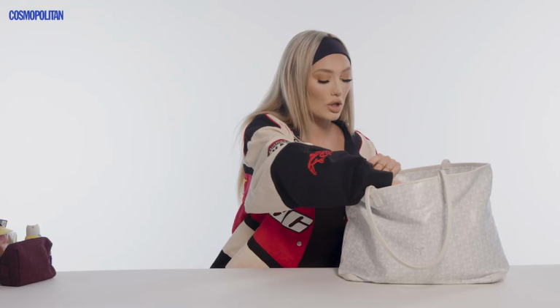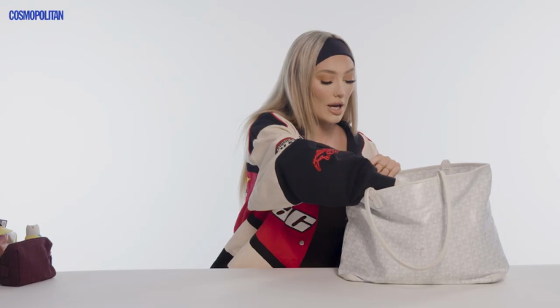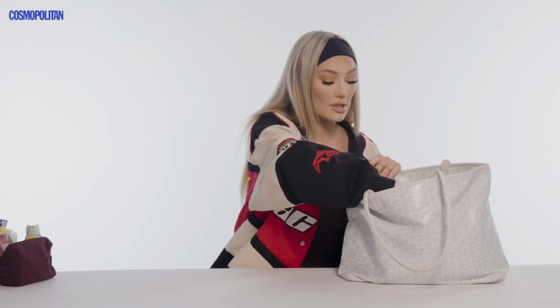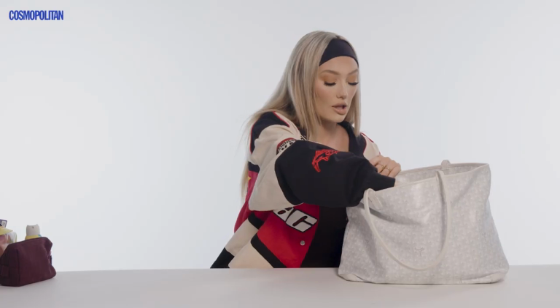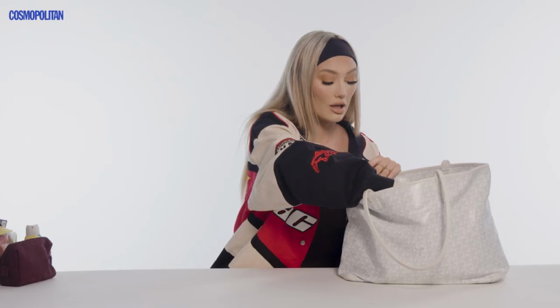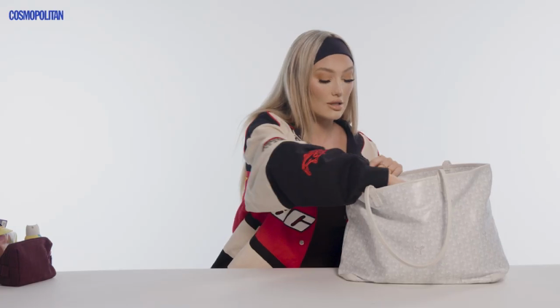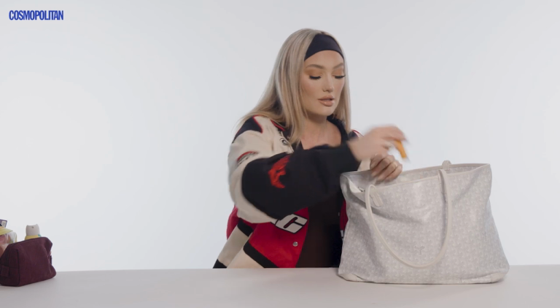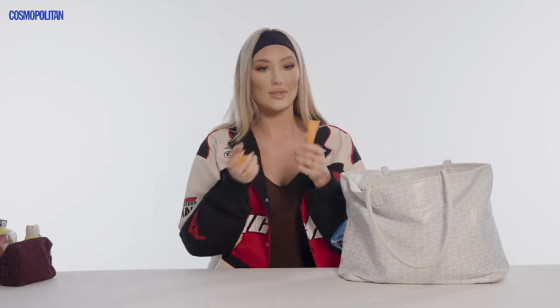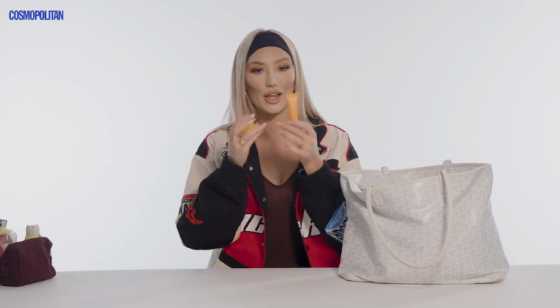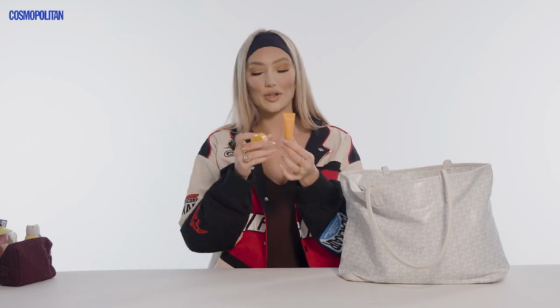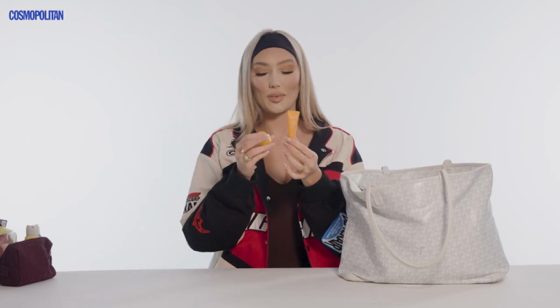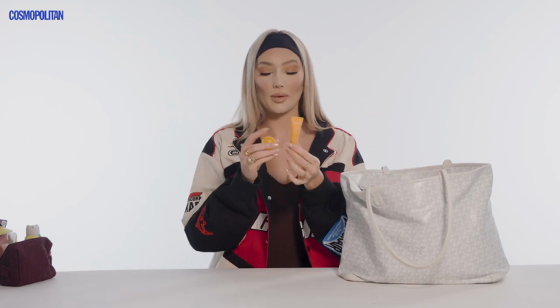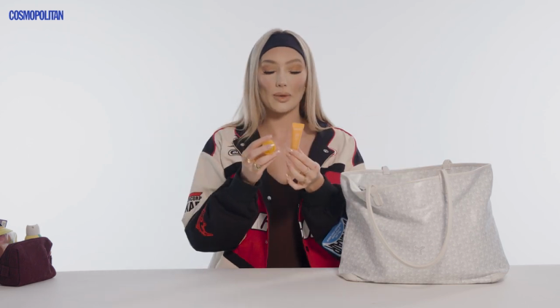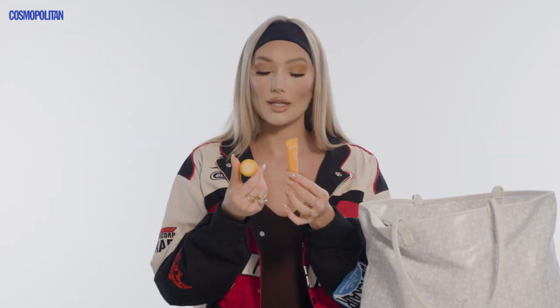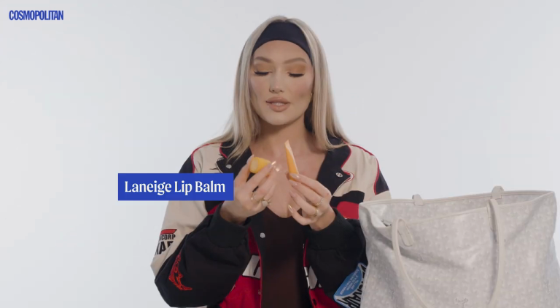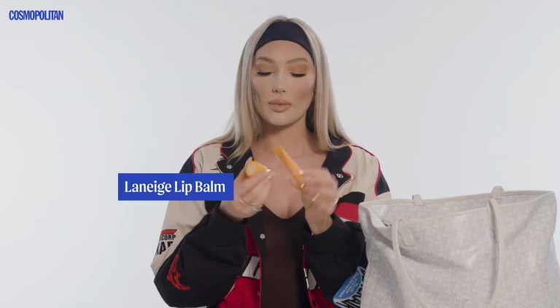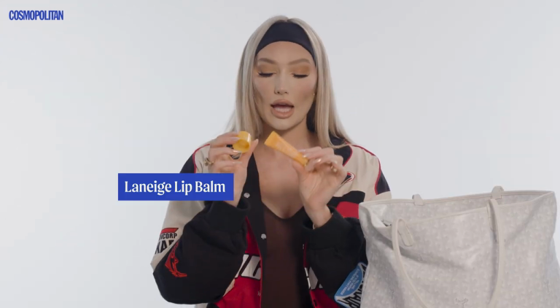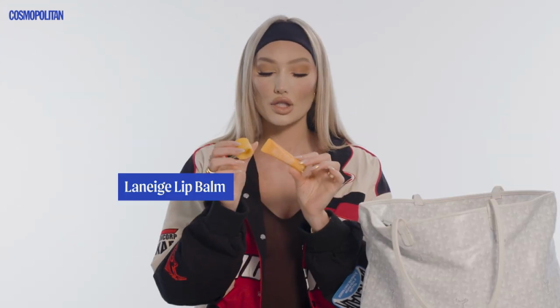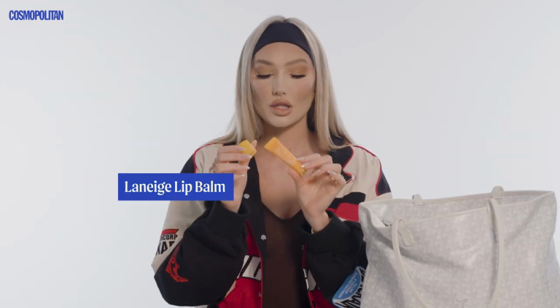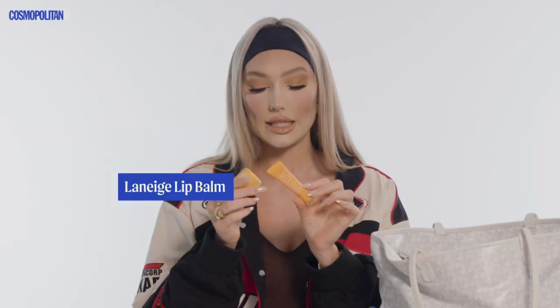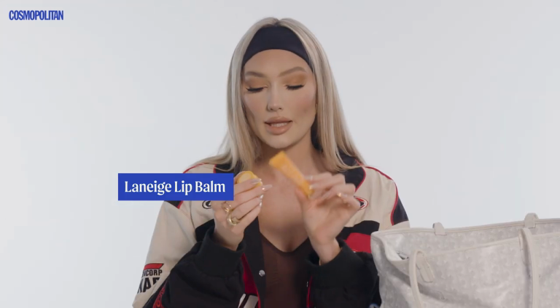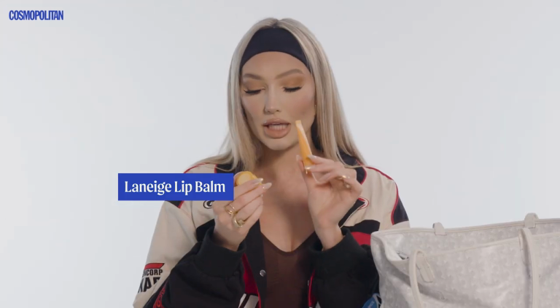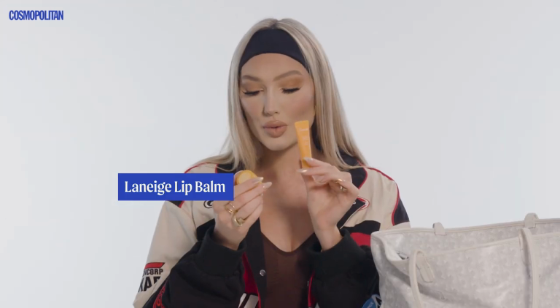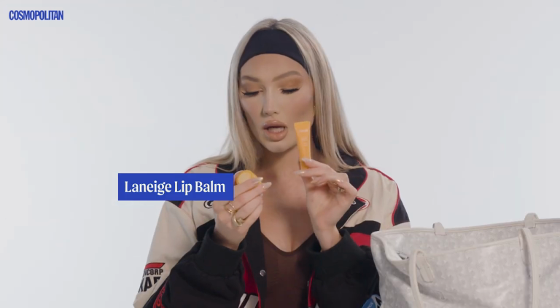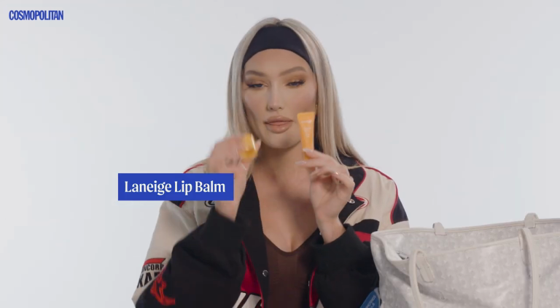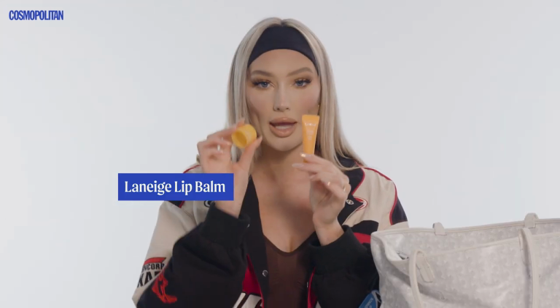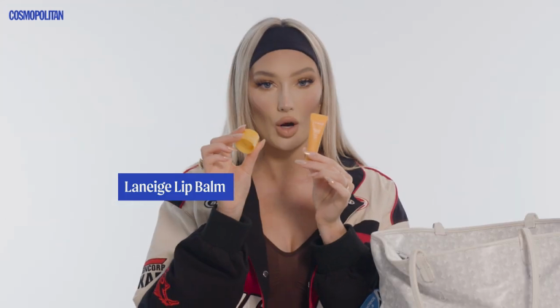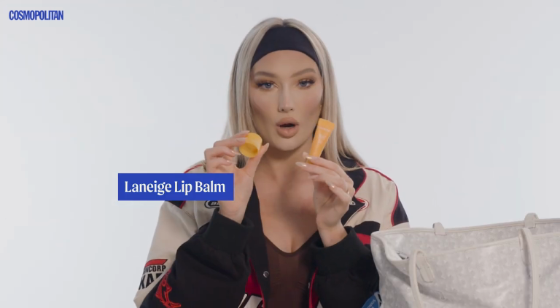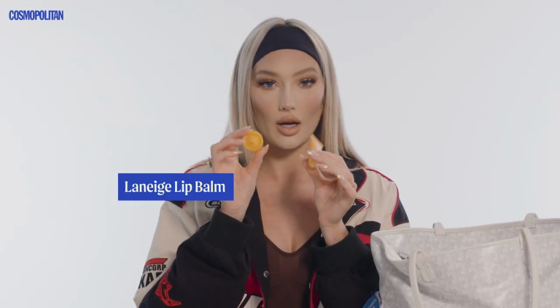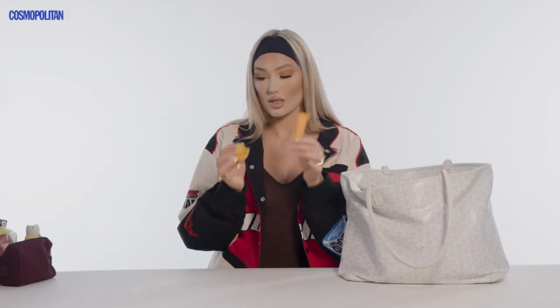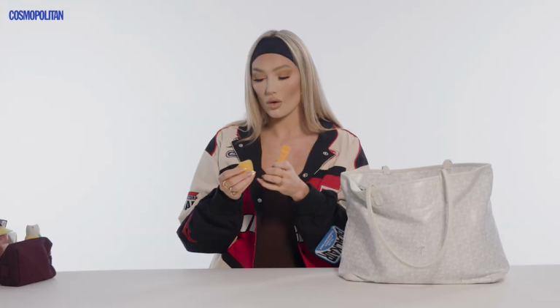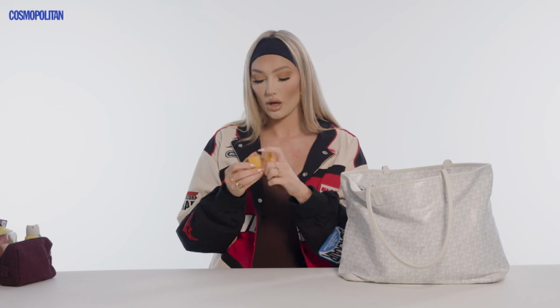More chapstick — I'm telling you, it's a problem. This is from Laneige, the peach one and the mango one. So good. I think I'm almost out of it; it's just so delicious.